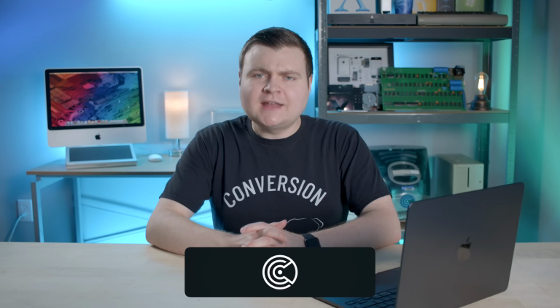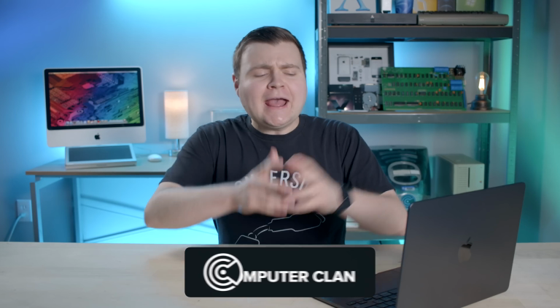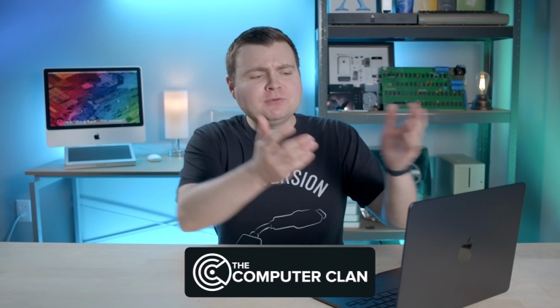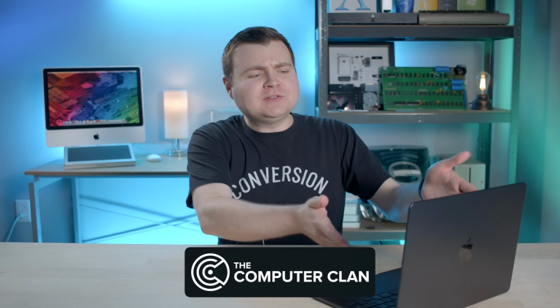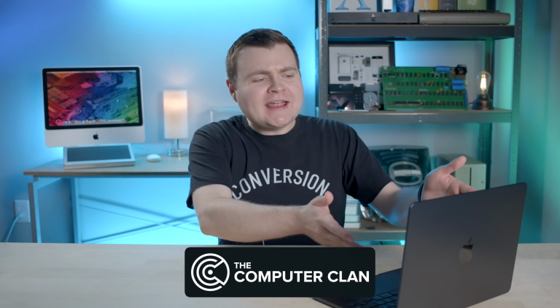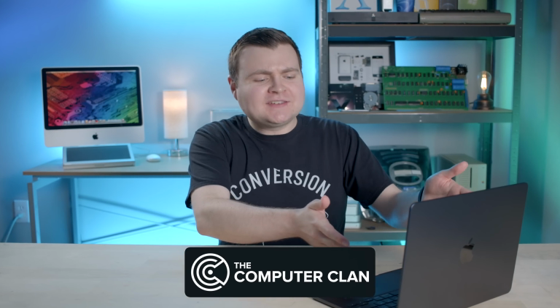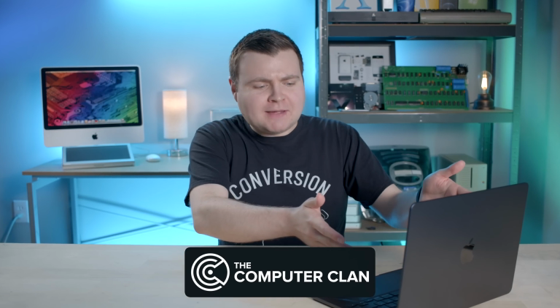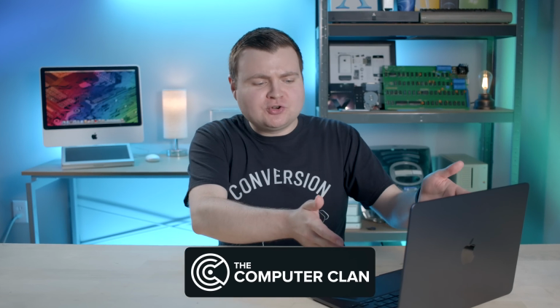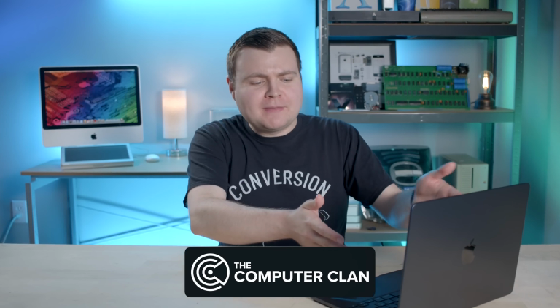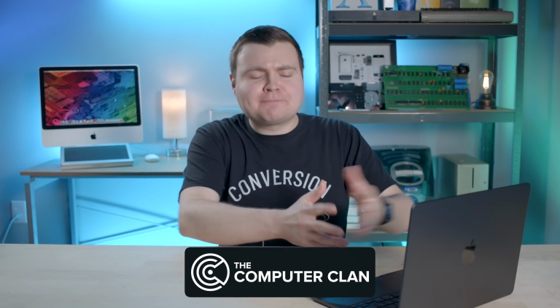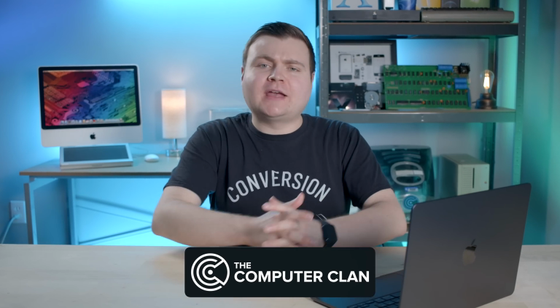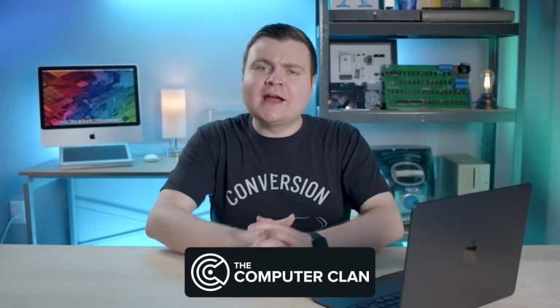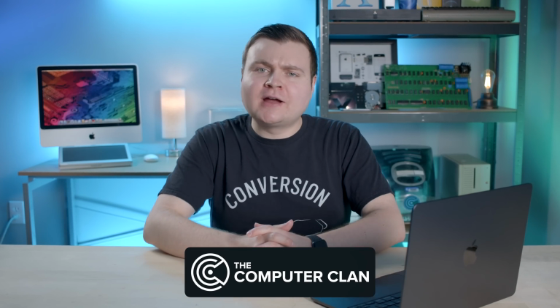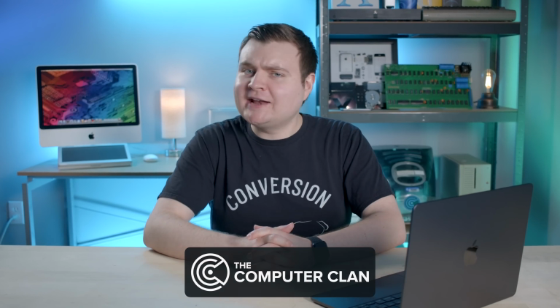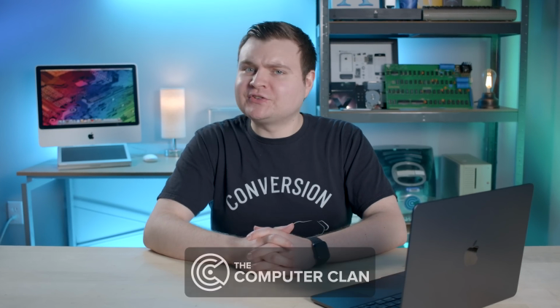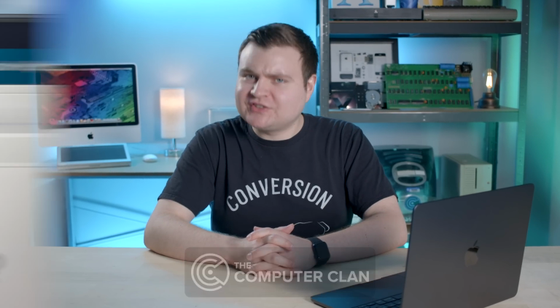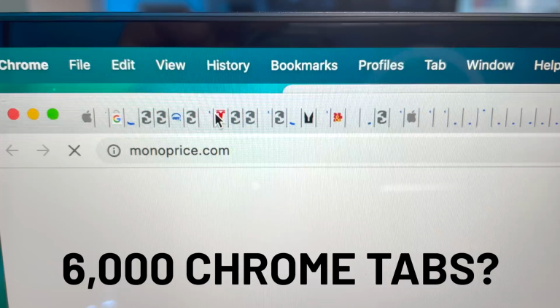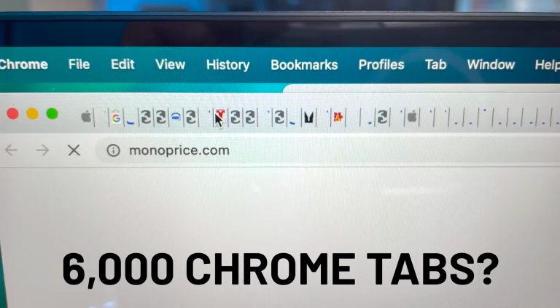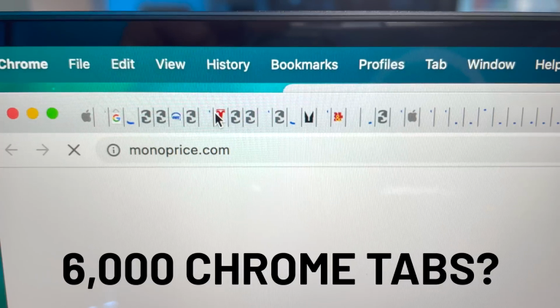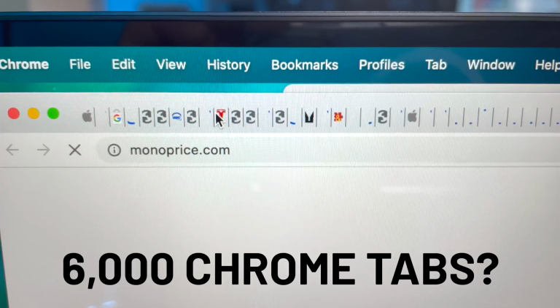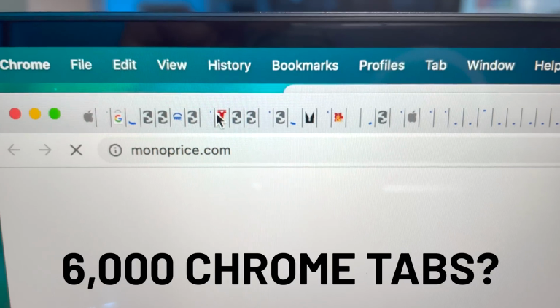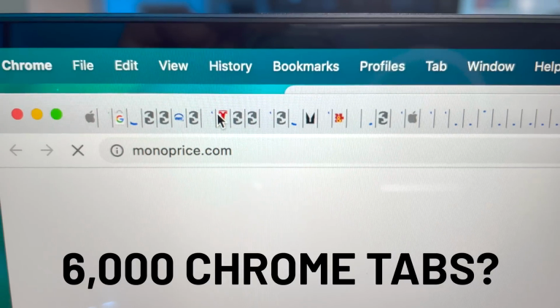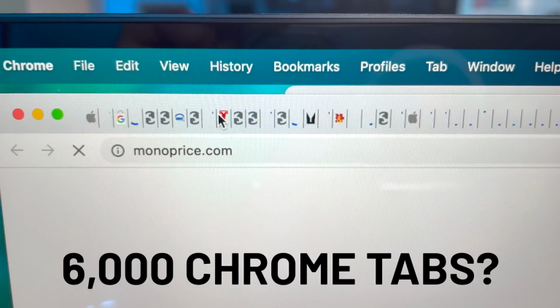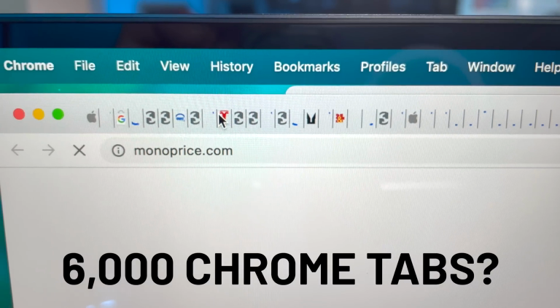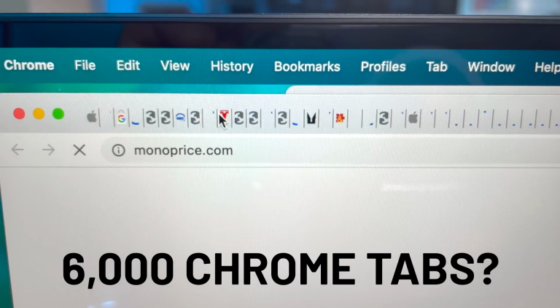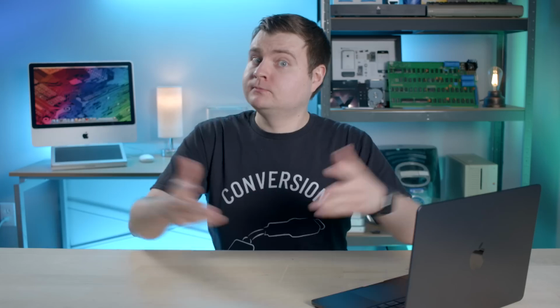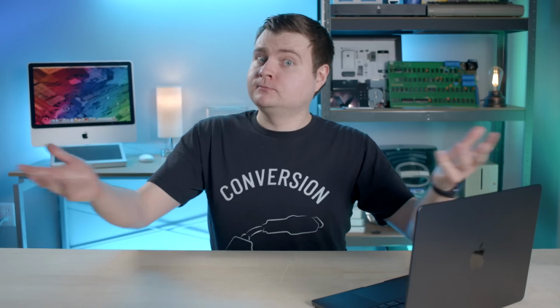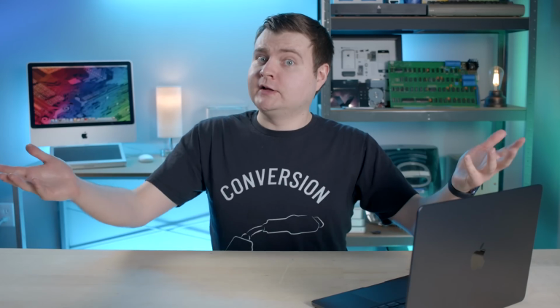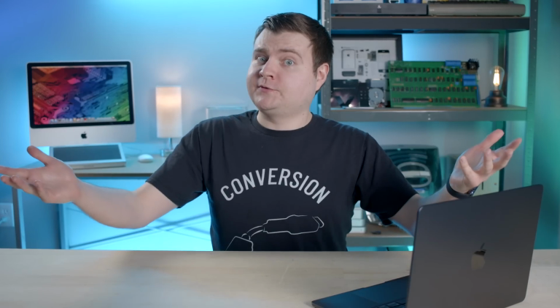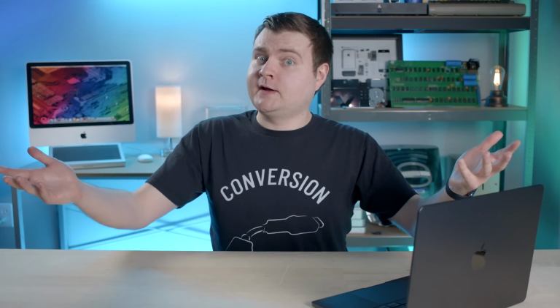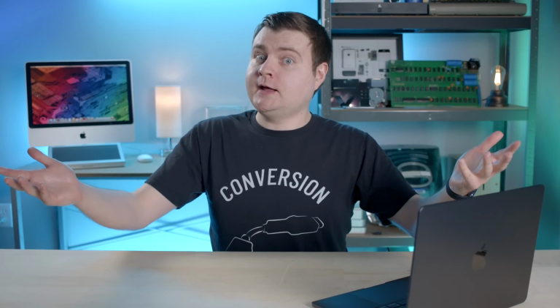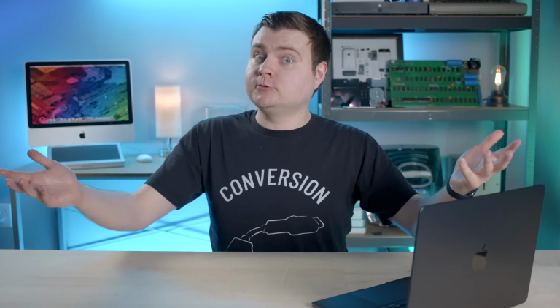Can Apple's latest M2 MacBook Air handle 6,000 Google Chrome tabs? Let's find out.